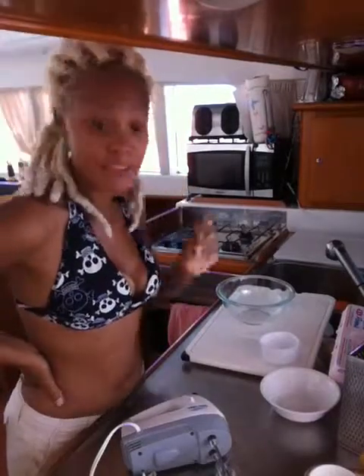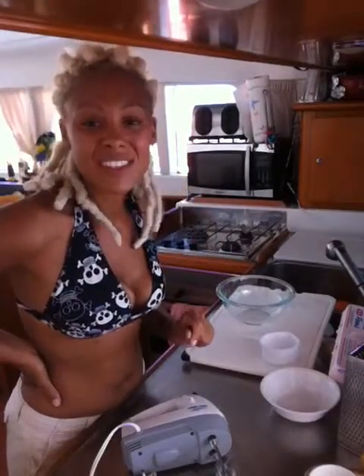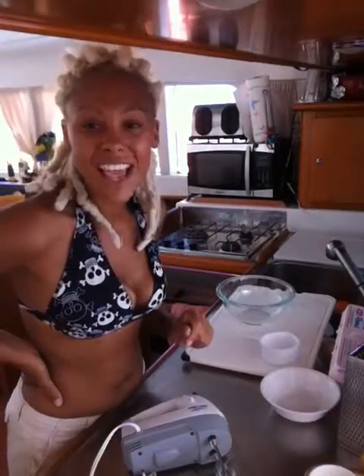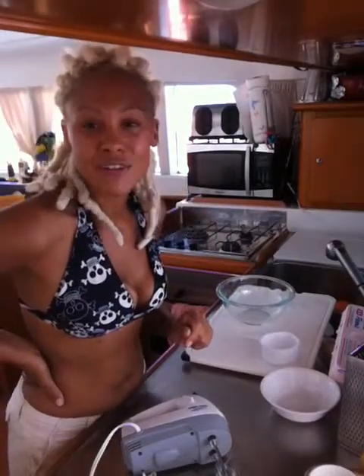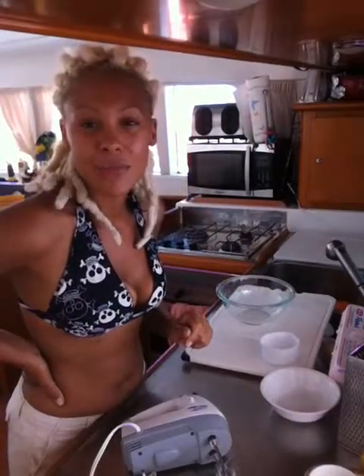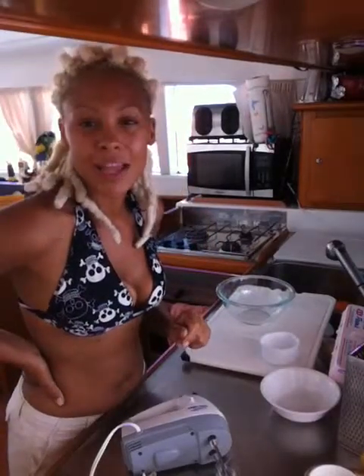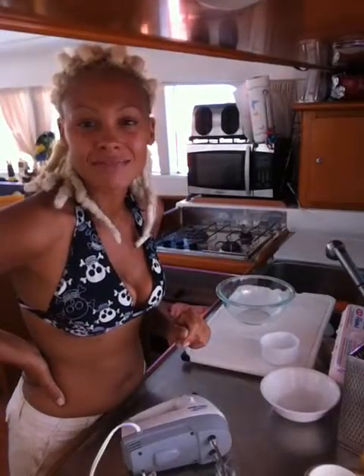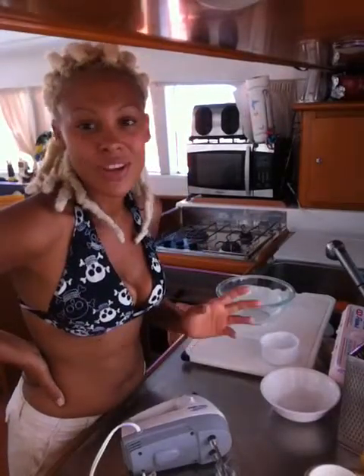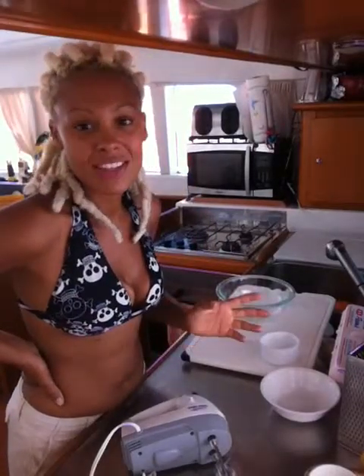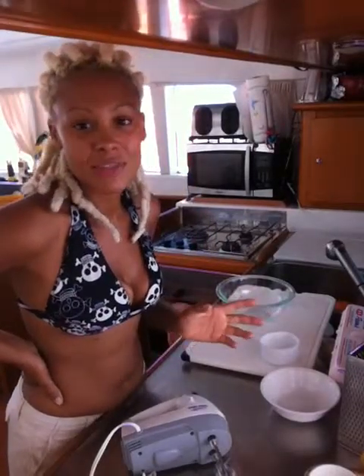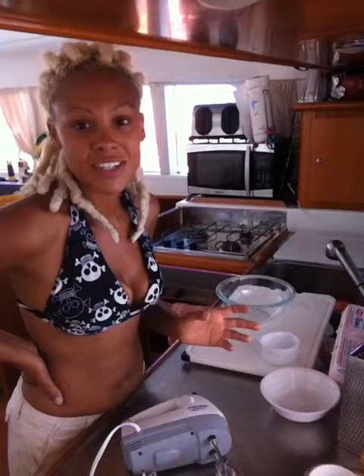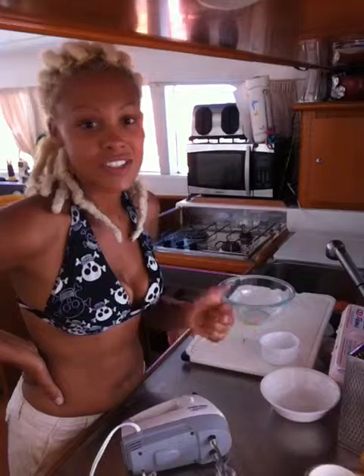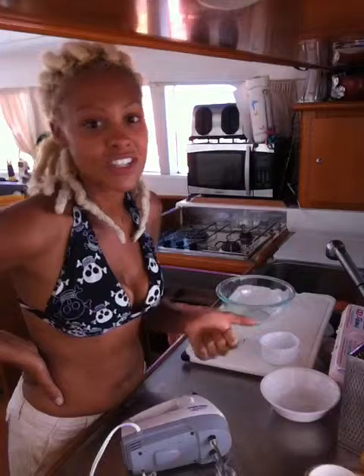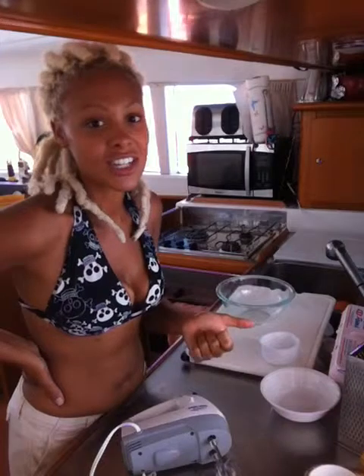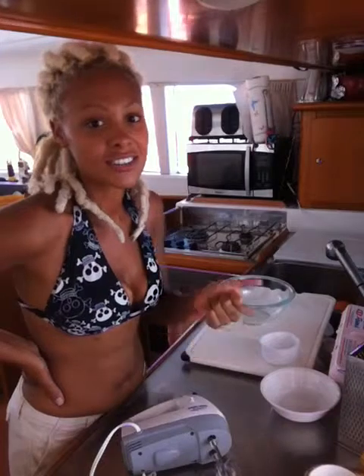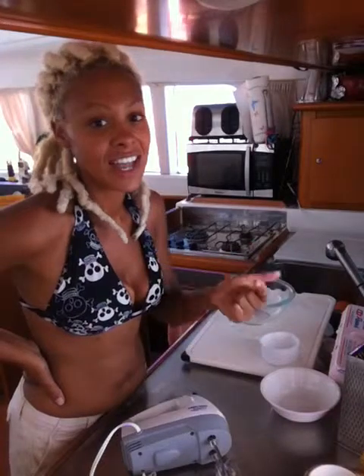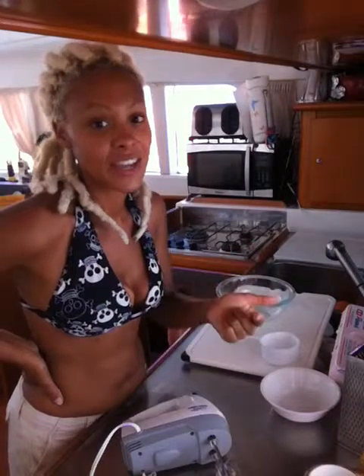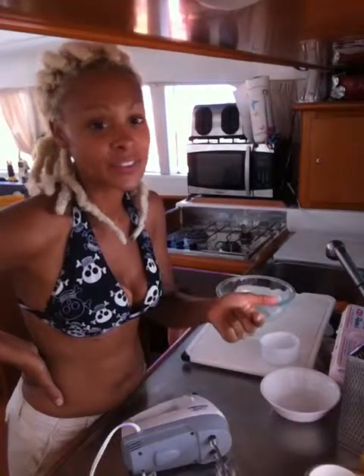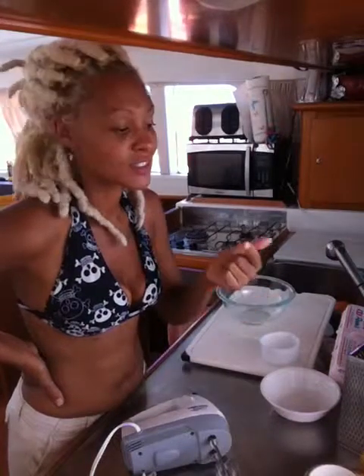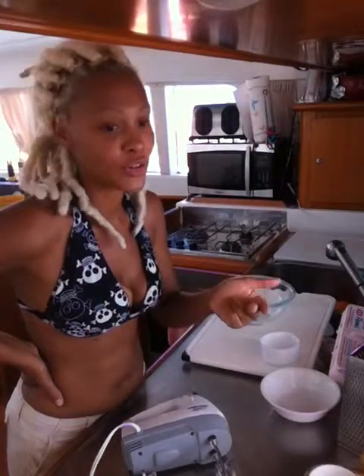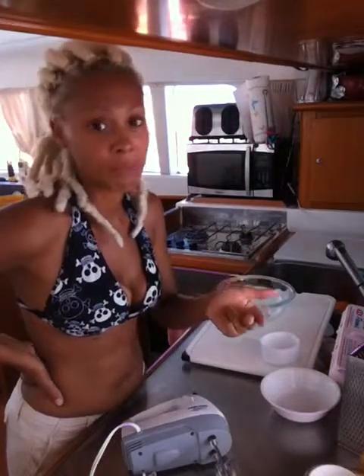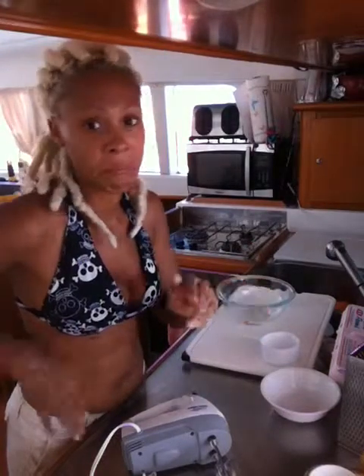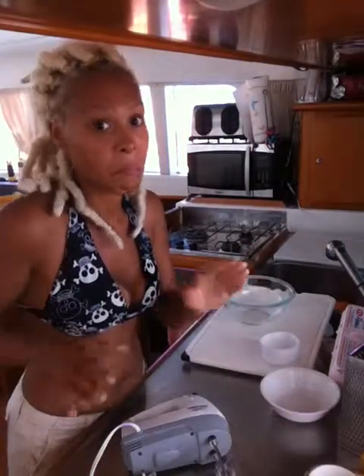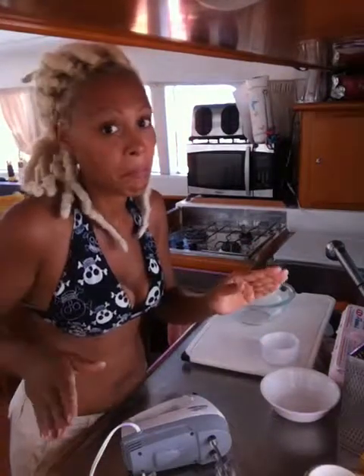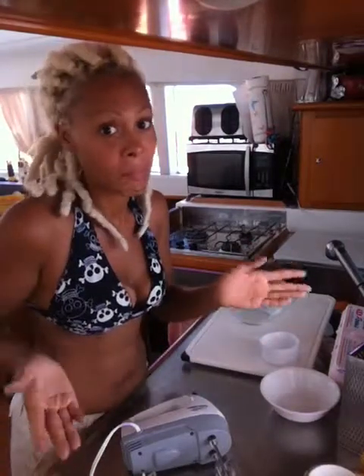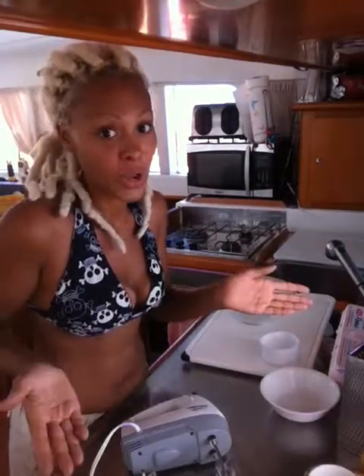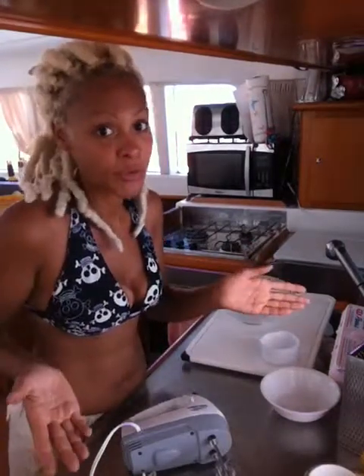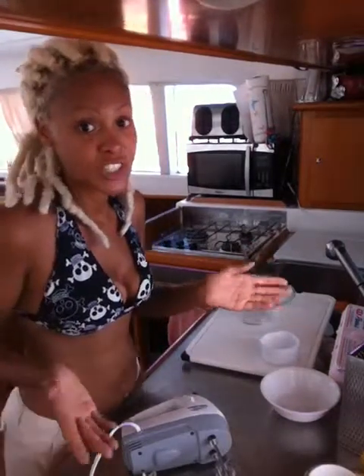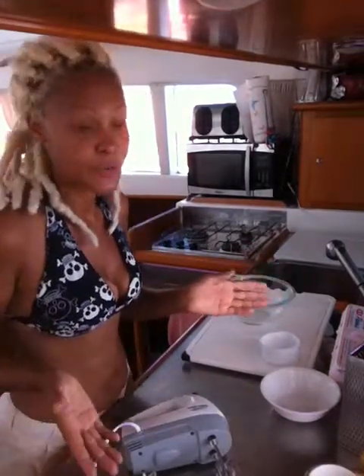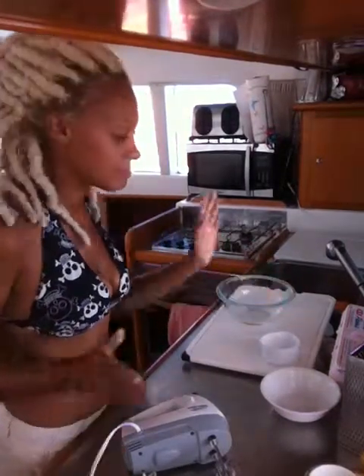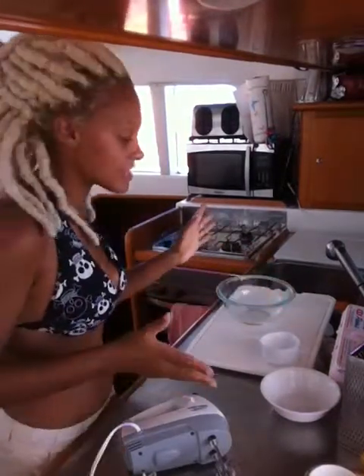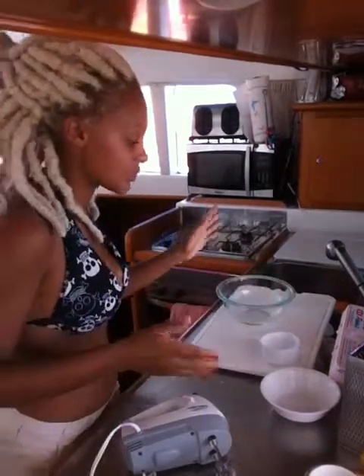Everyone's scared of crème brûlée, but it only has a couple of ingredients: sugar, egg yolks, cream. Not long. So let's go.